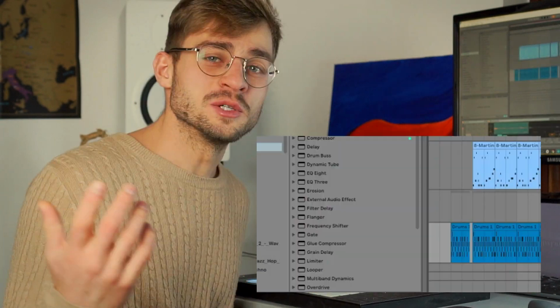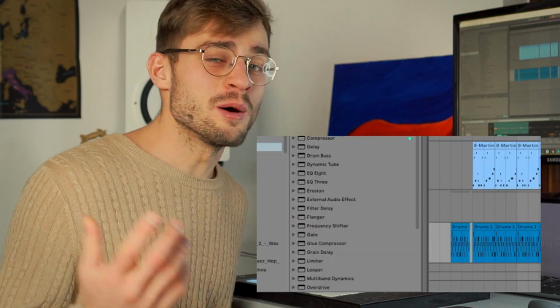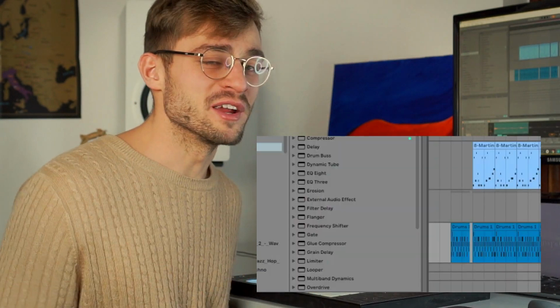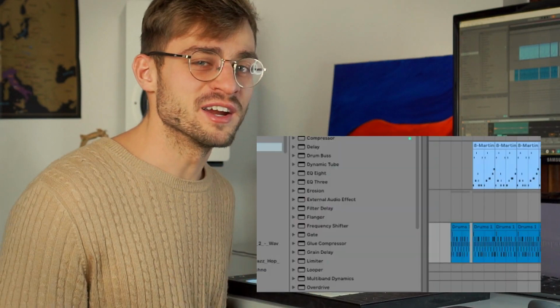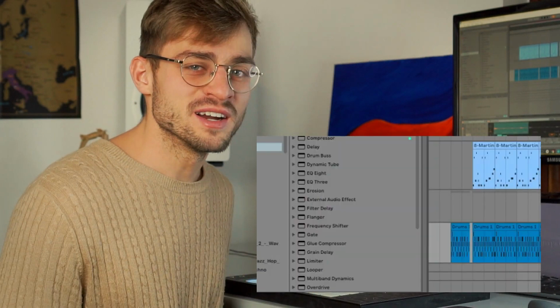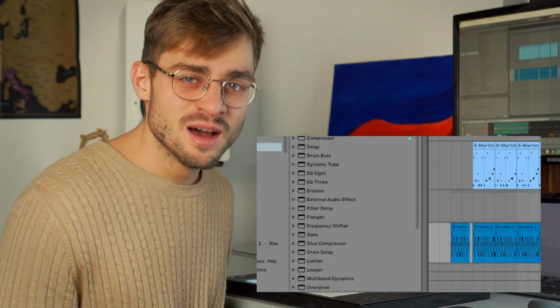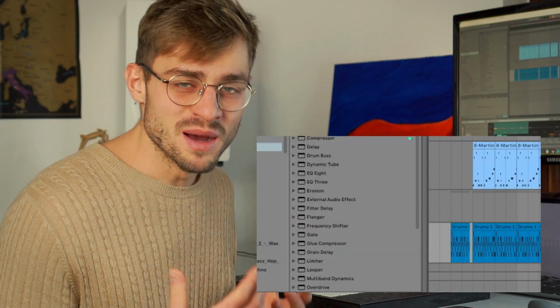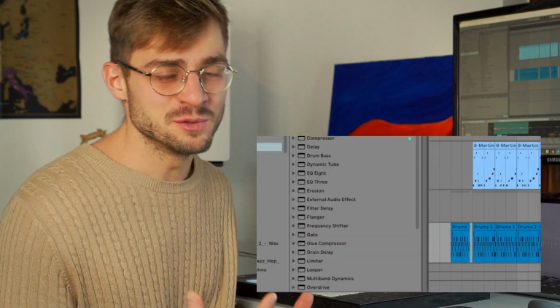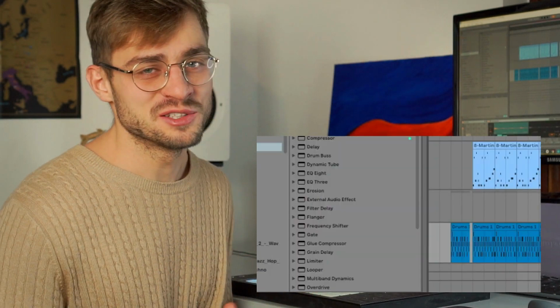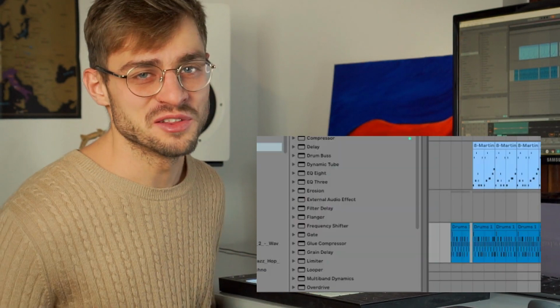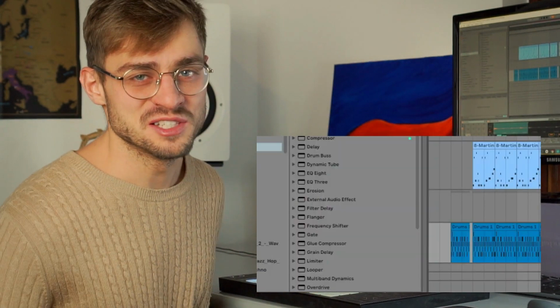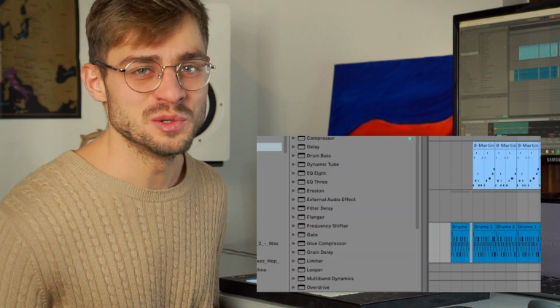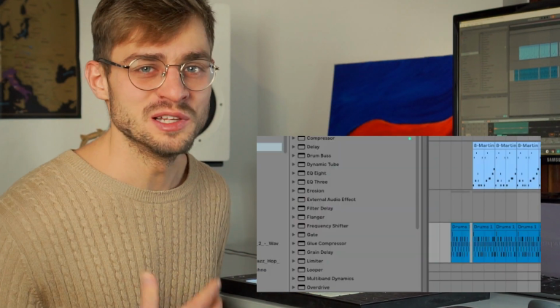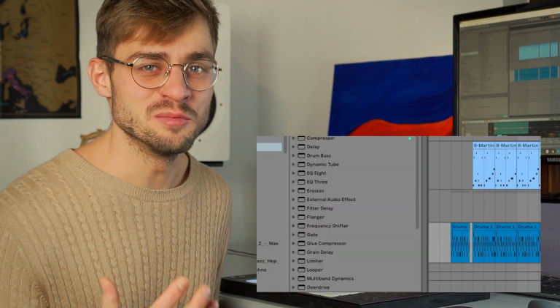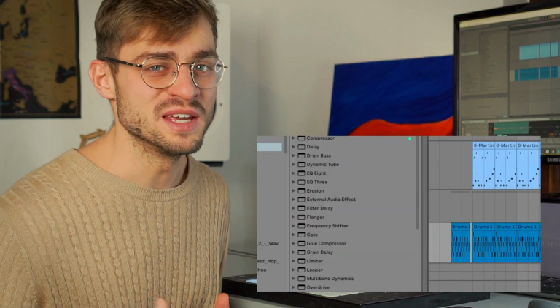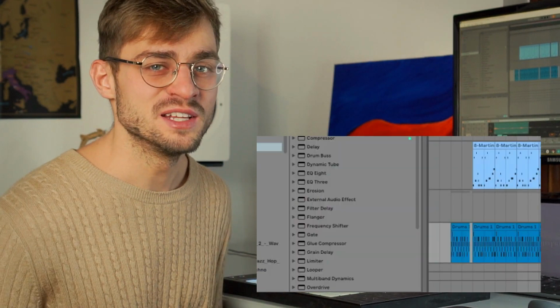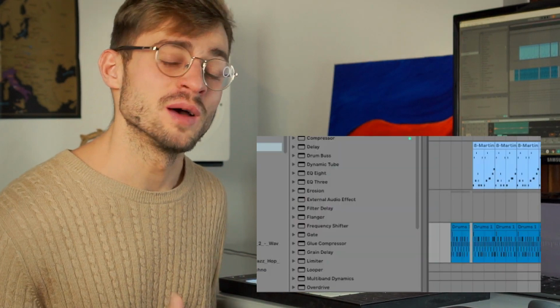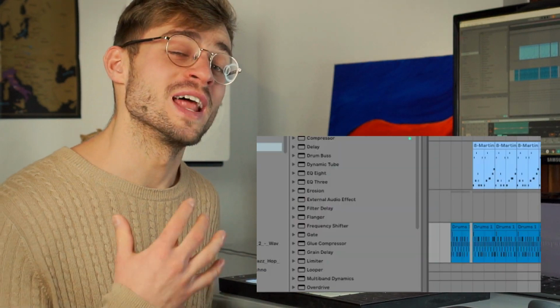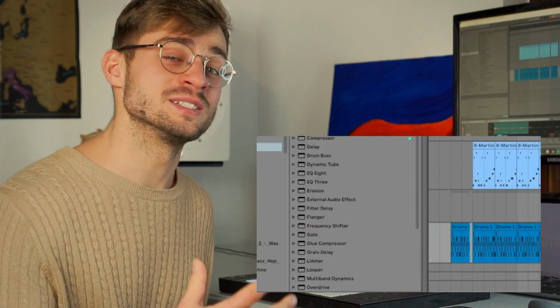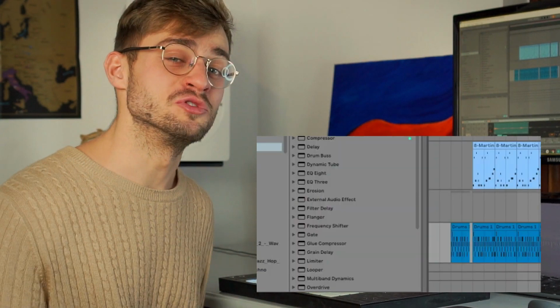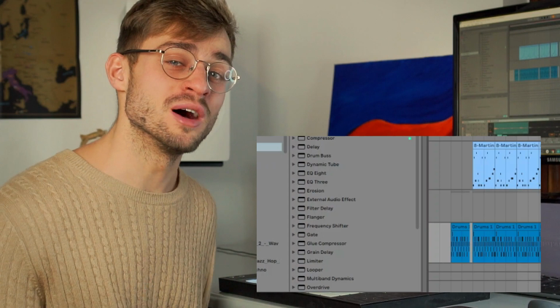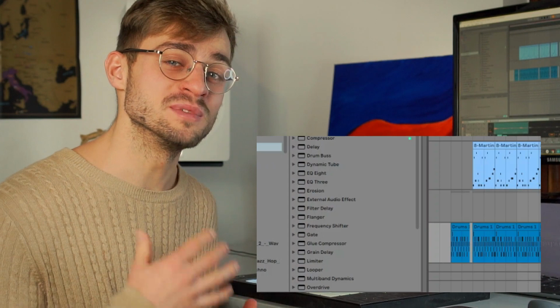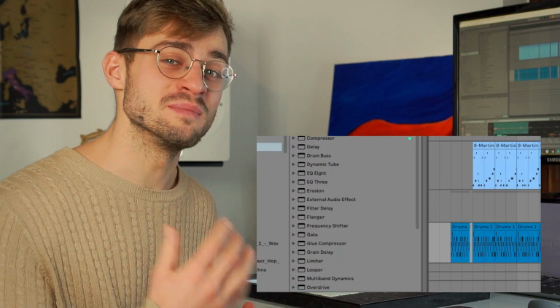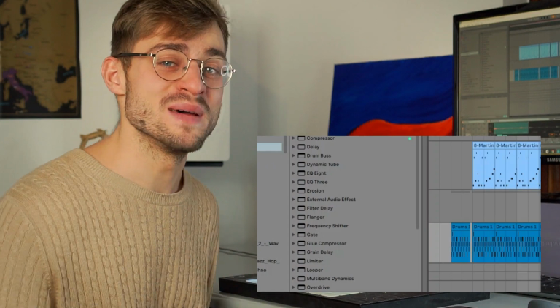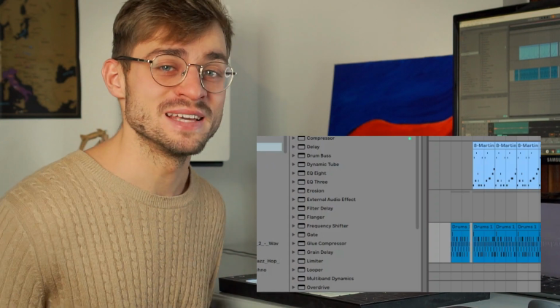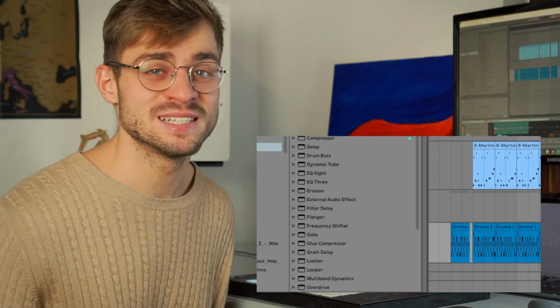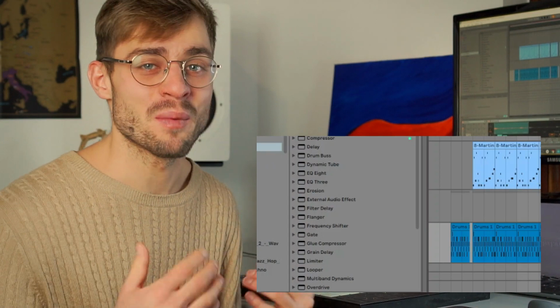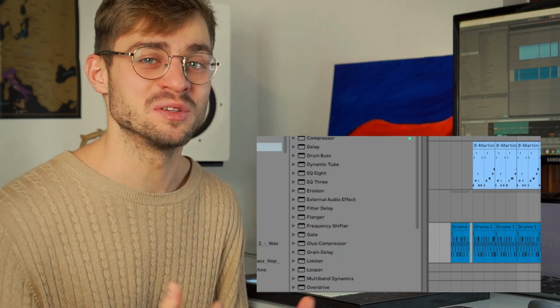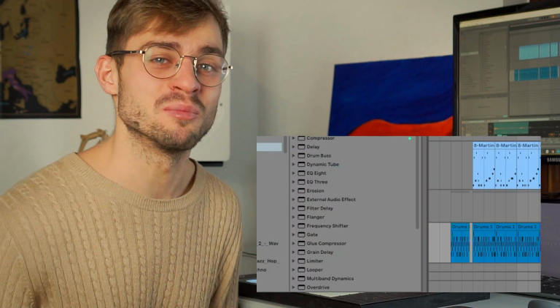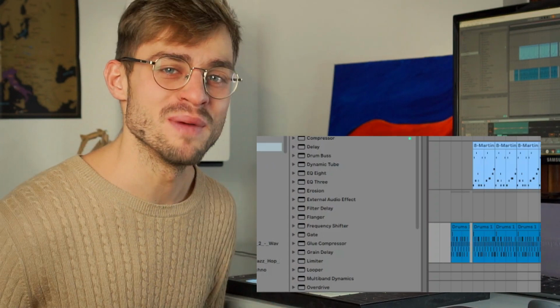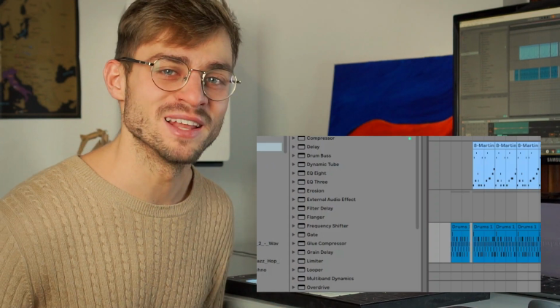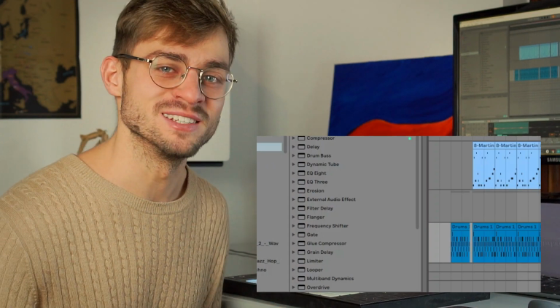So while we're here, might as well turn this into a little beat. I'm going to add some drums, some bass, and maybe some more melodies.